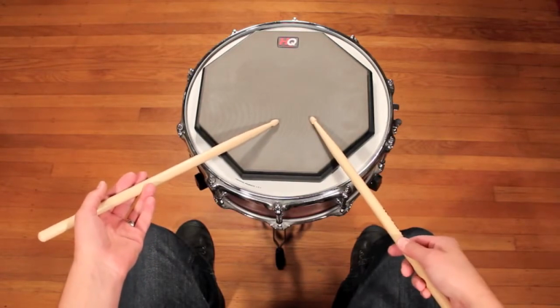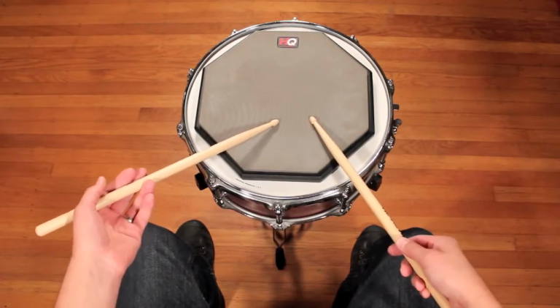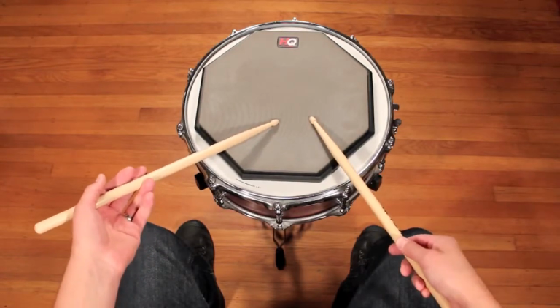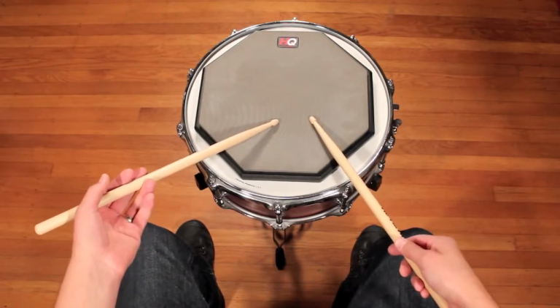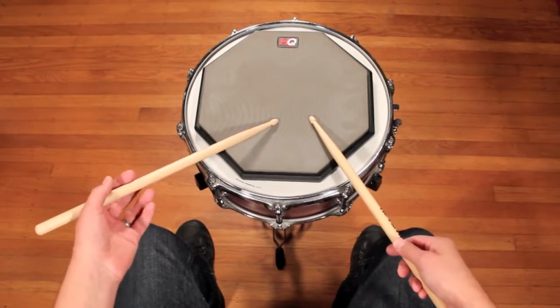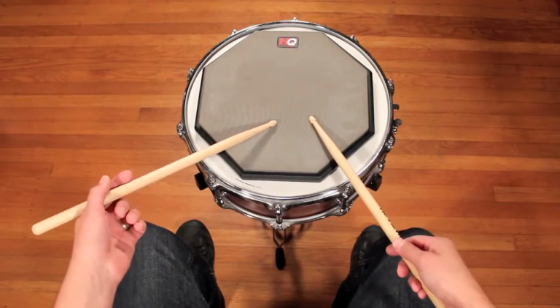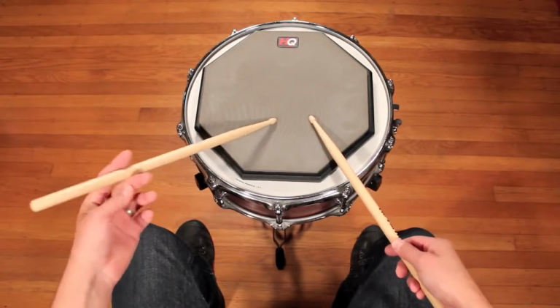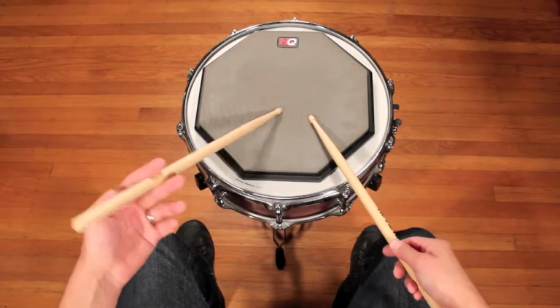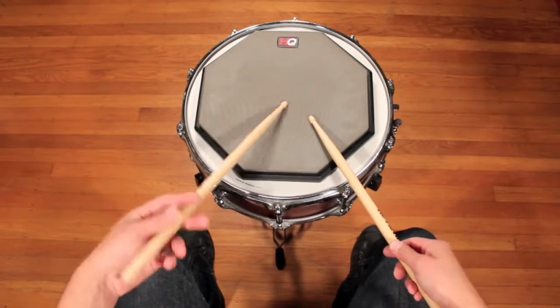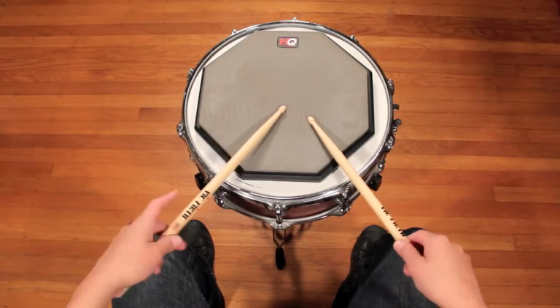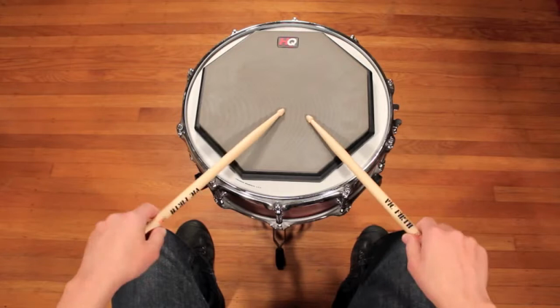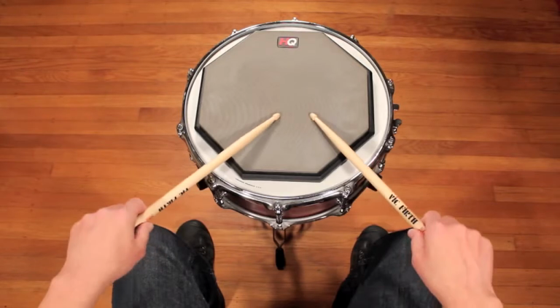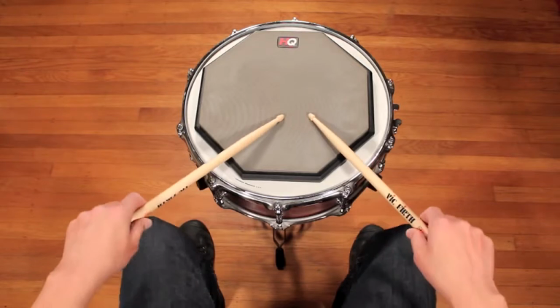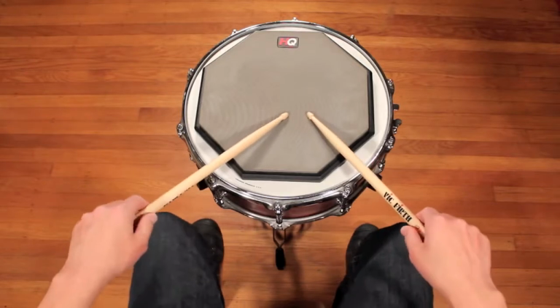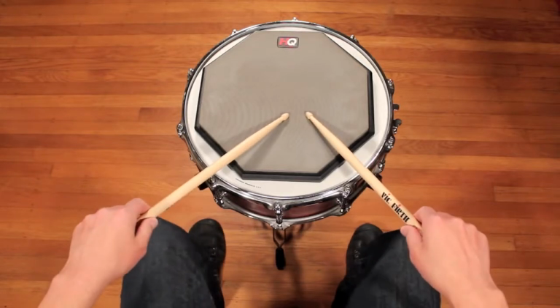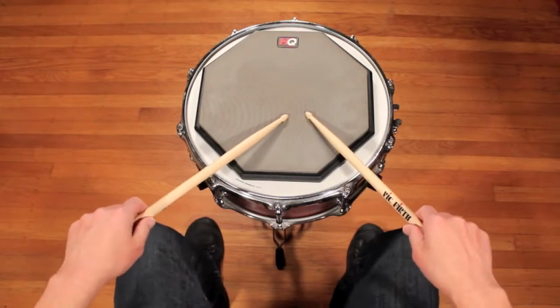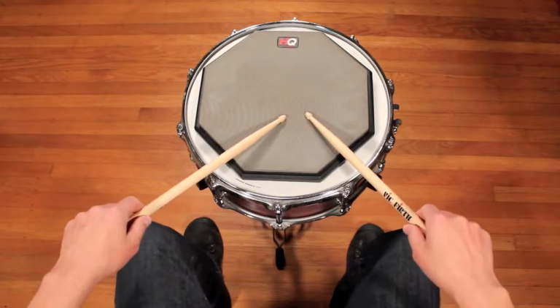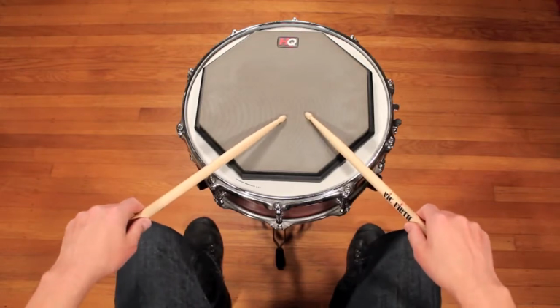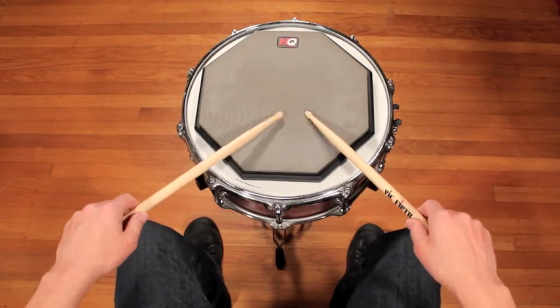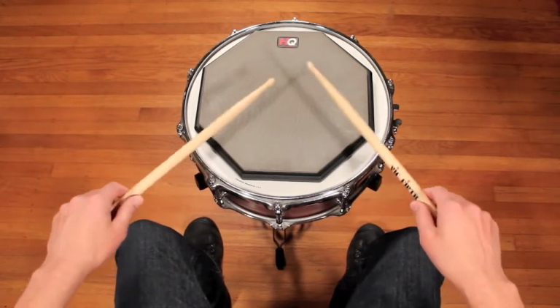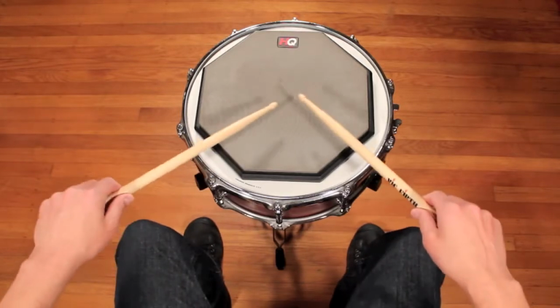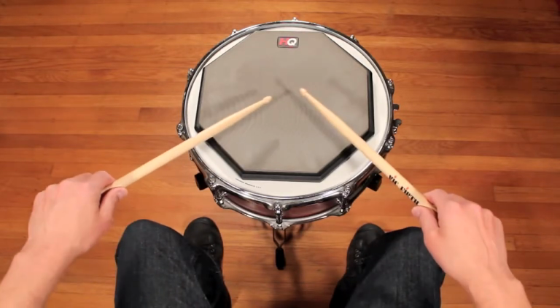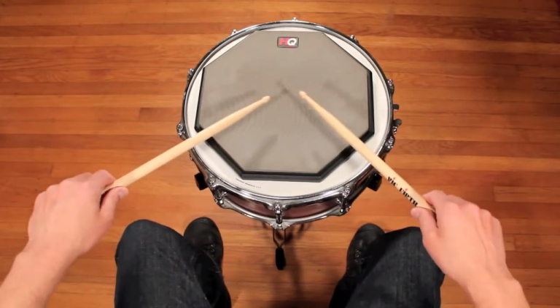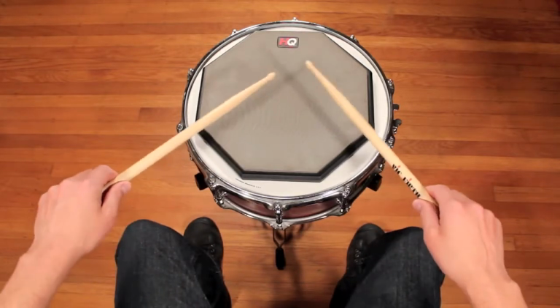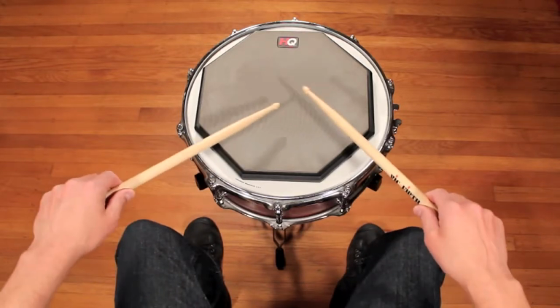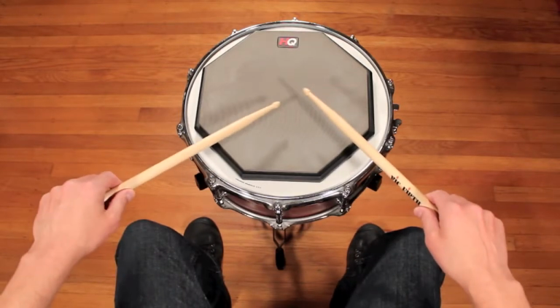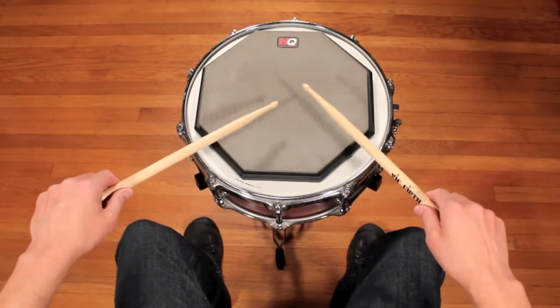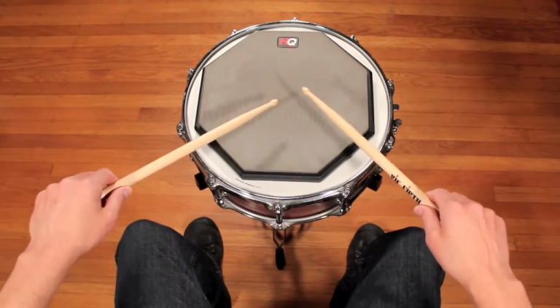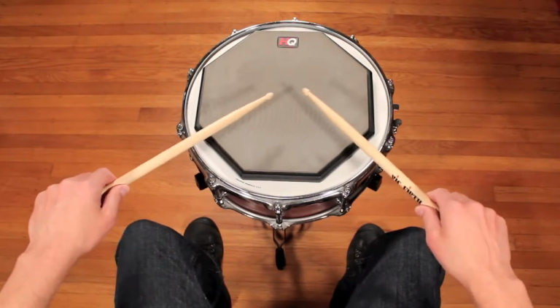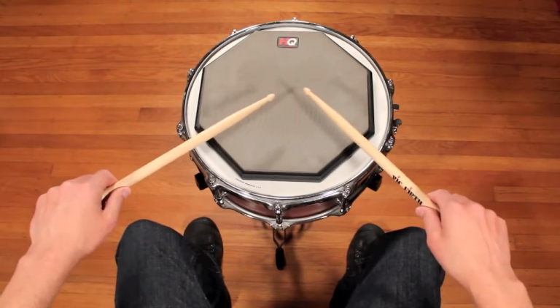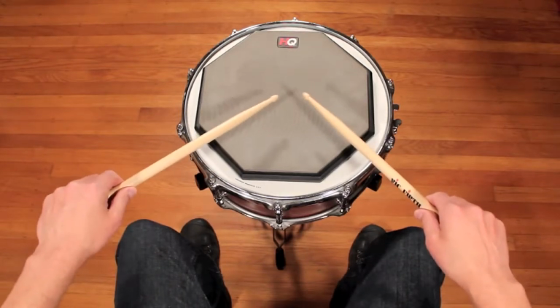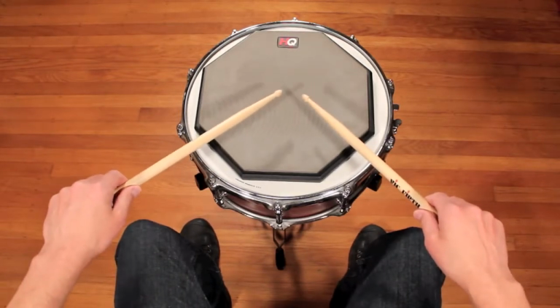Today, what I'm going to cover is German grip, or German technique, also known as matched grip.